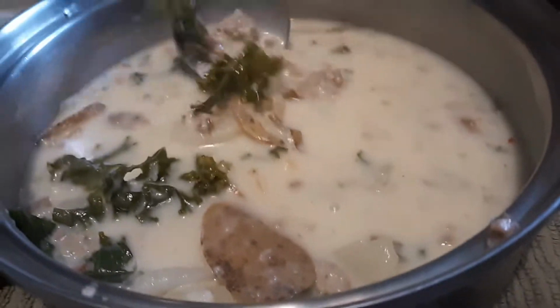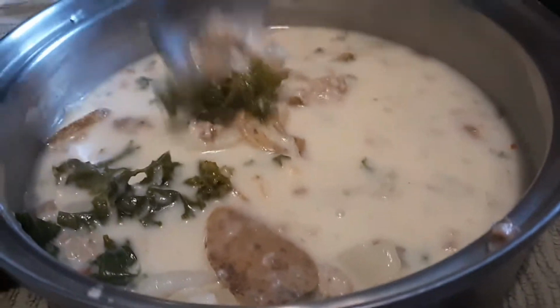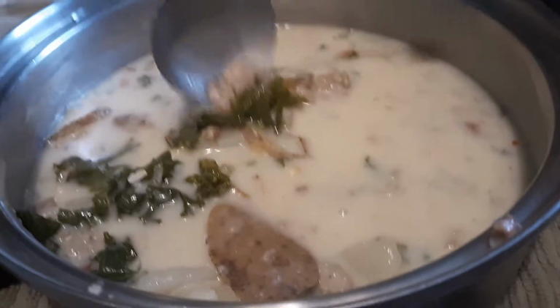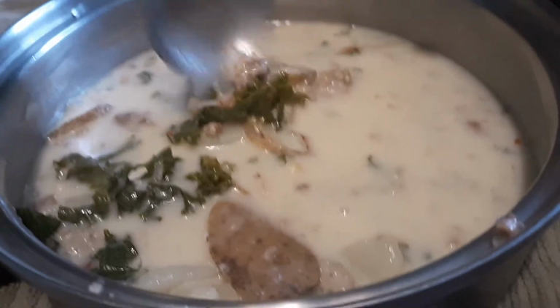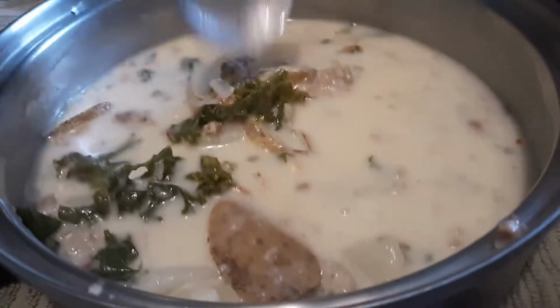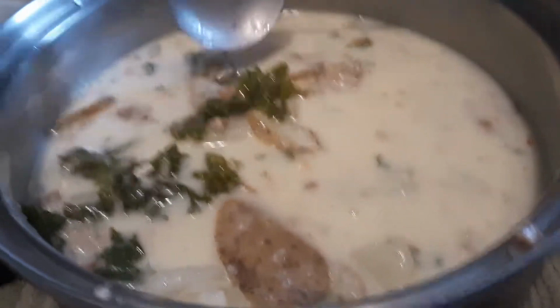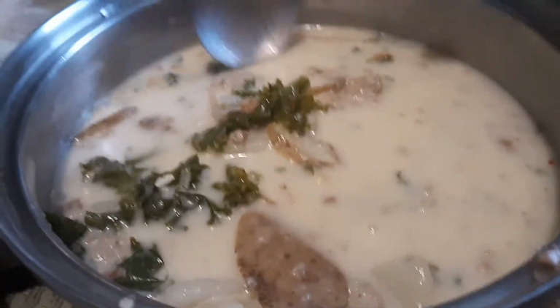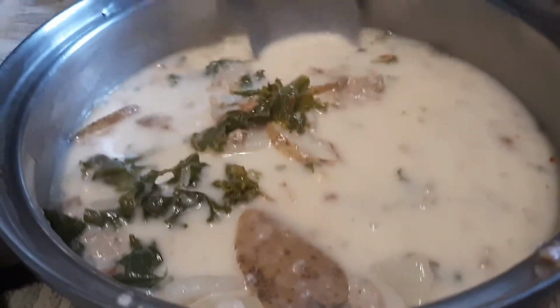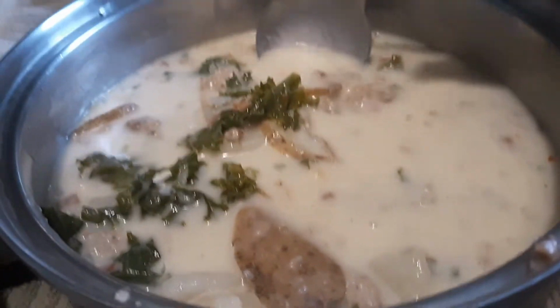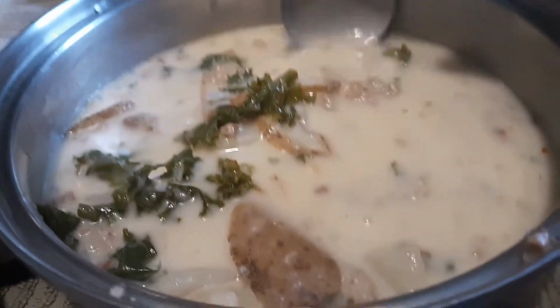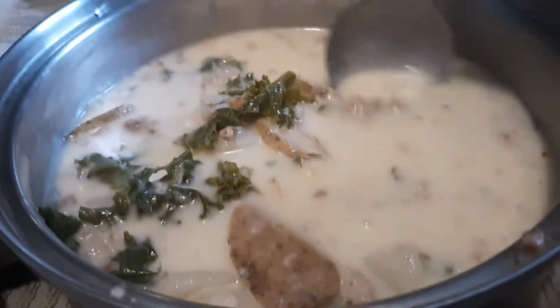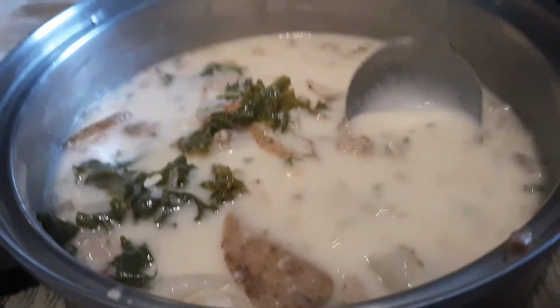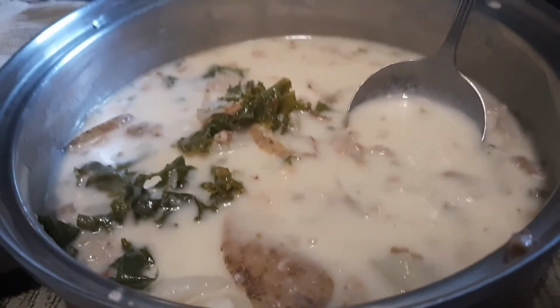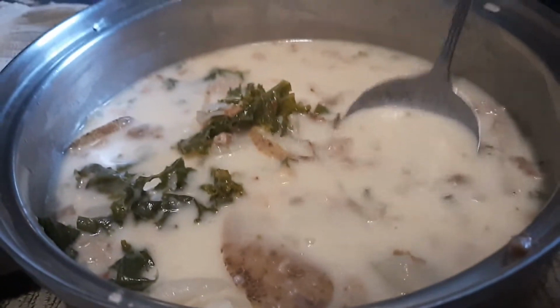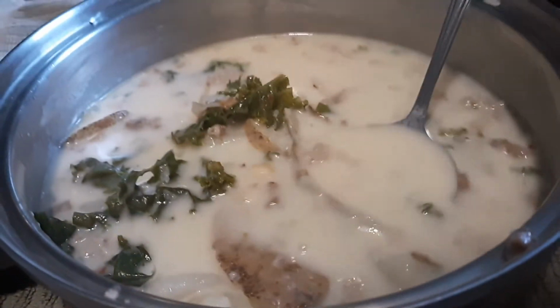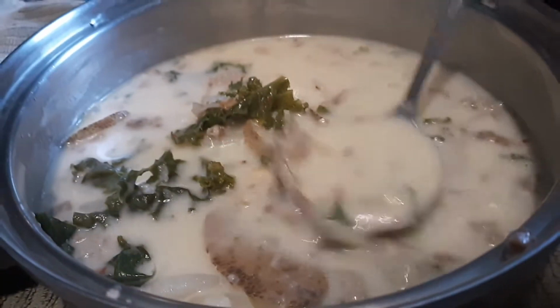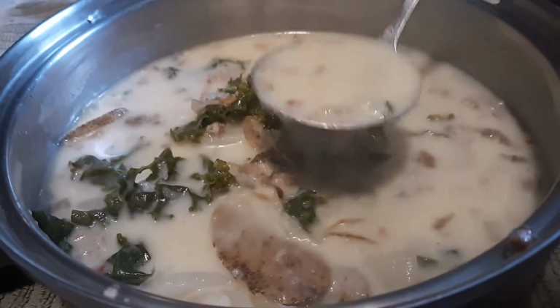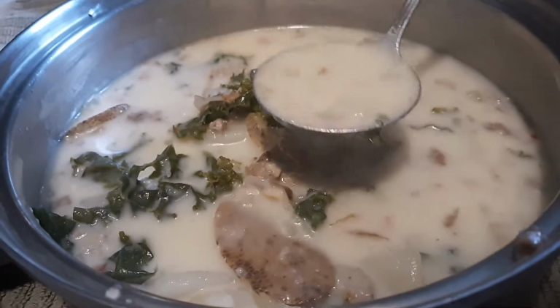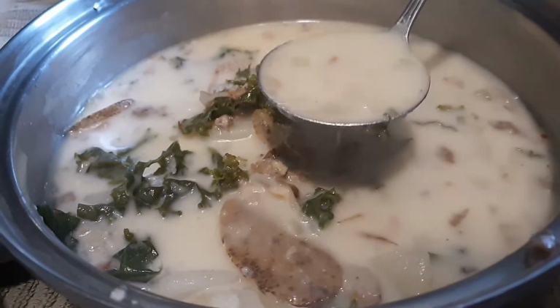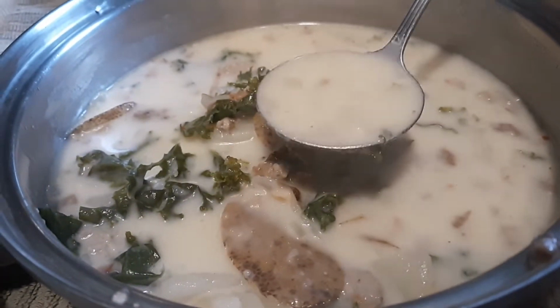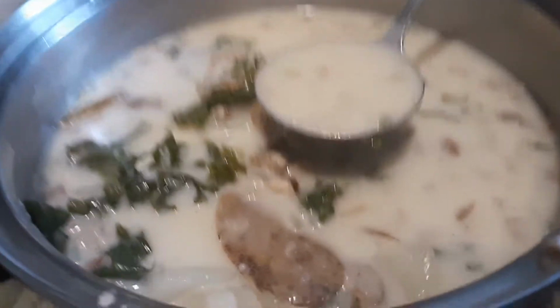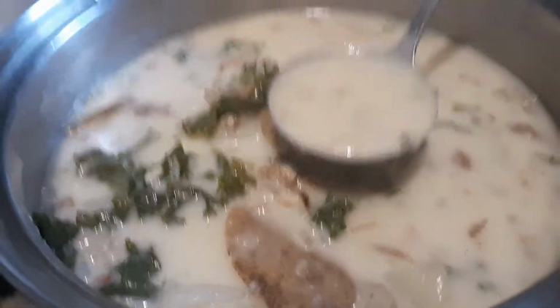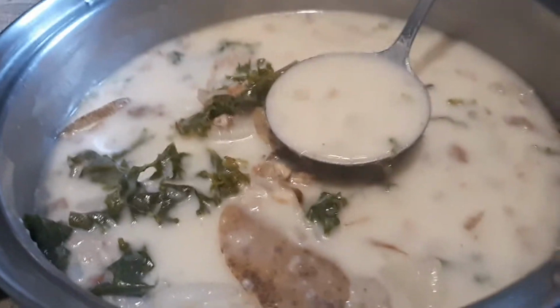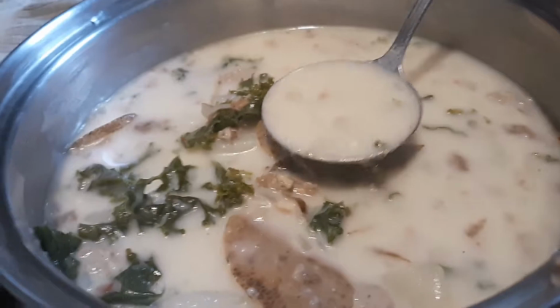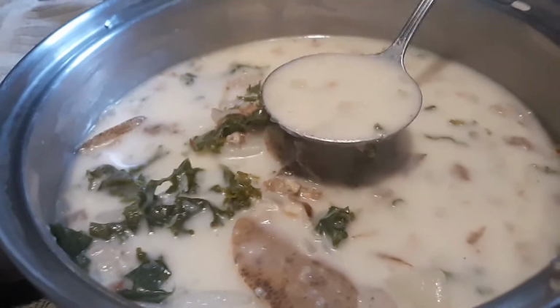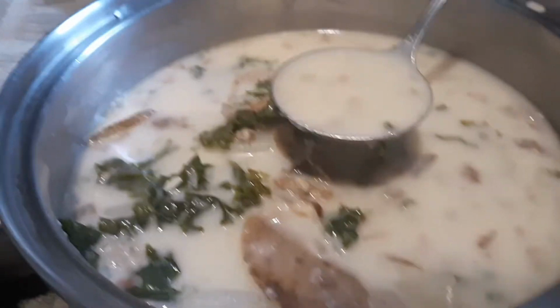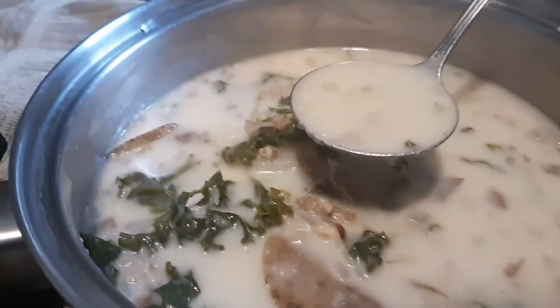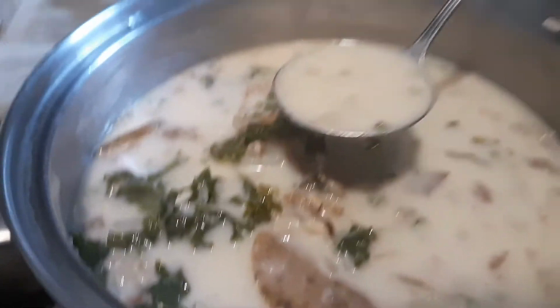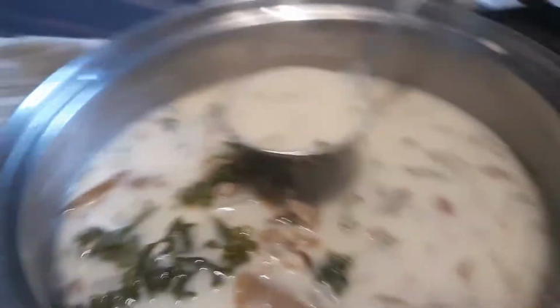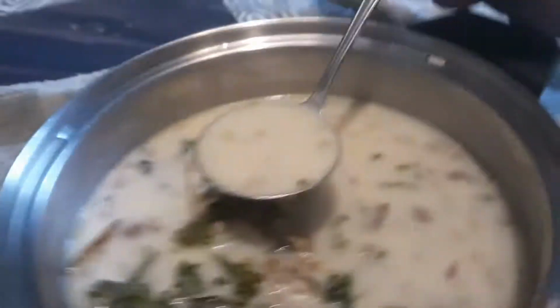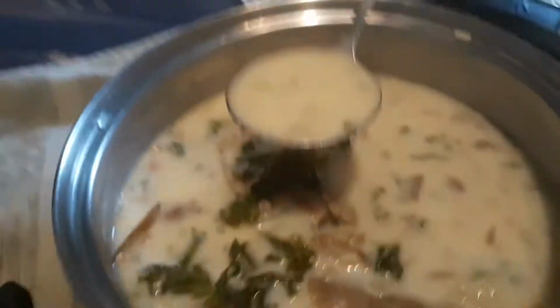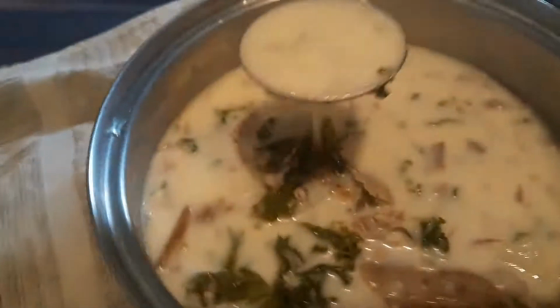I never actually worked at Olive Garden, but I'm pretty sure I've had this before. Let's try it out.